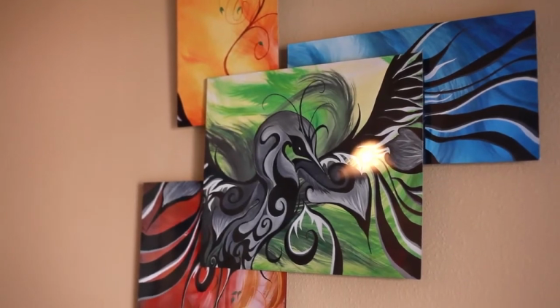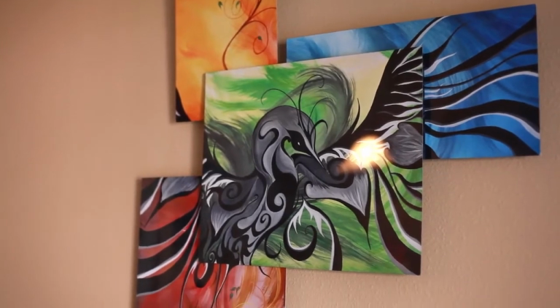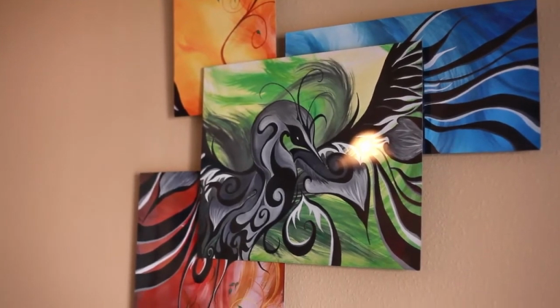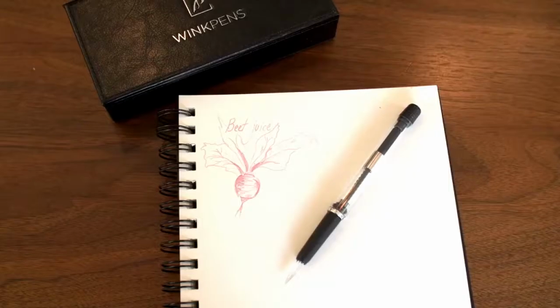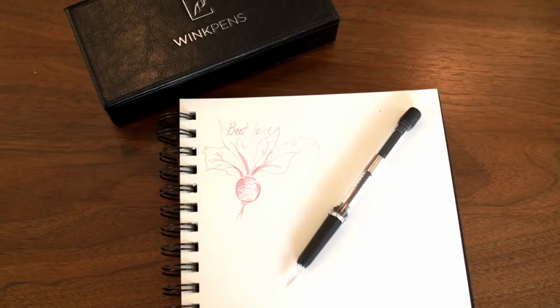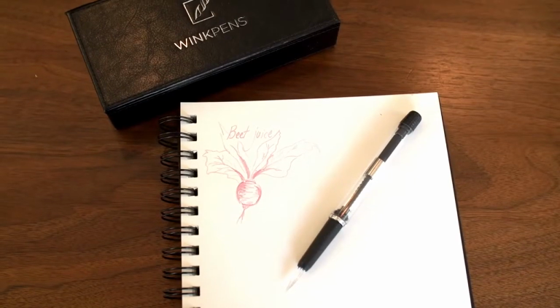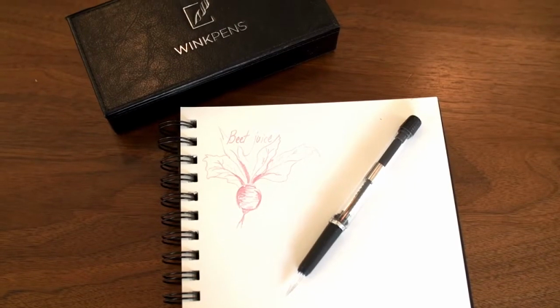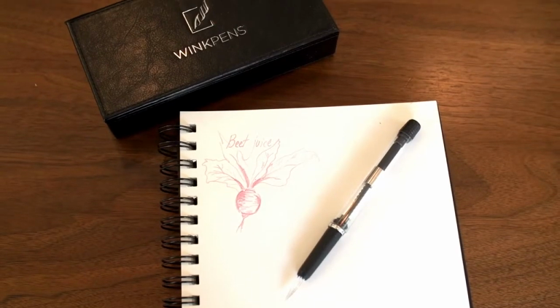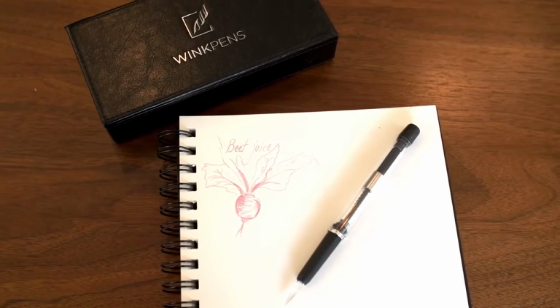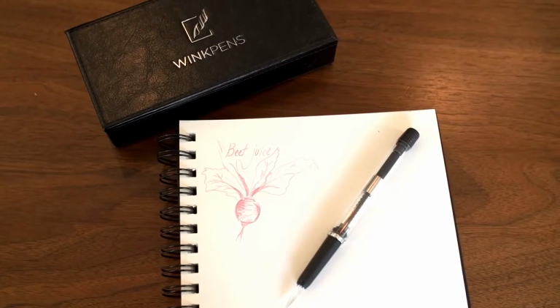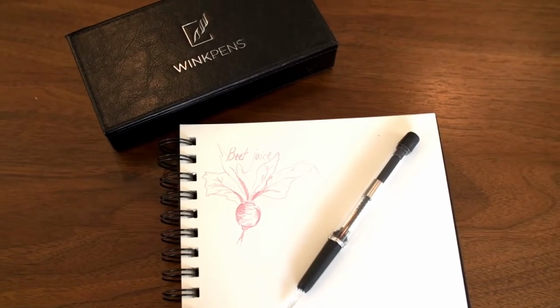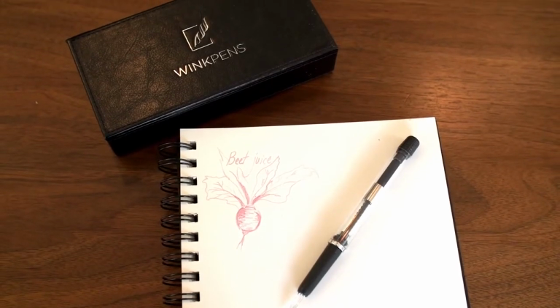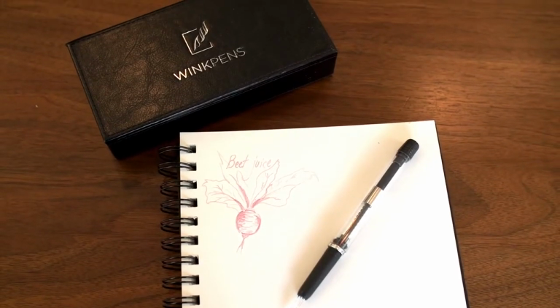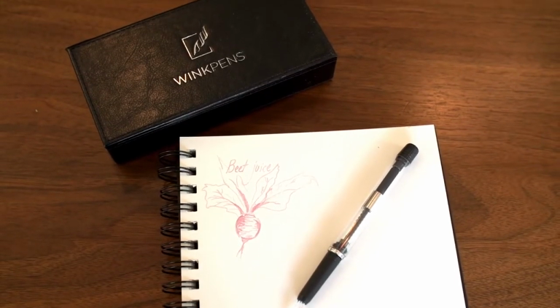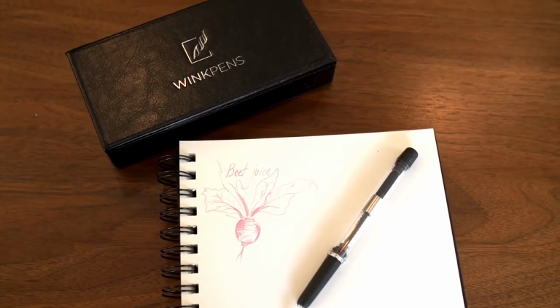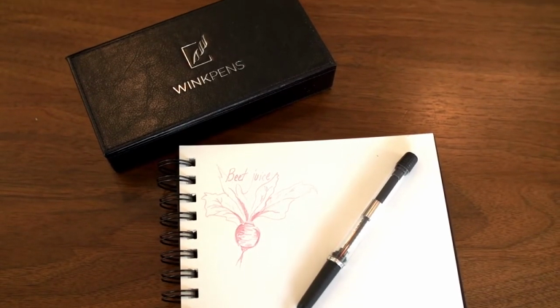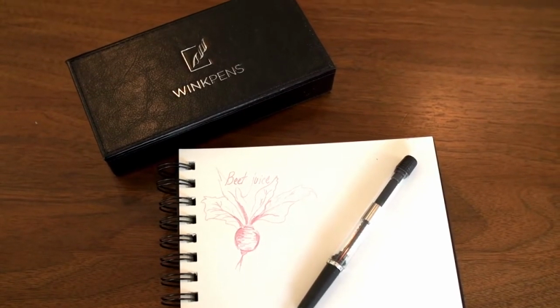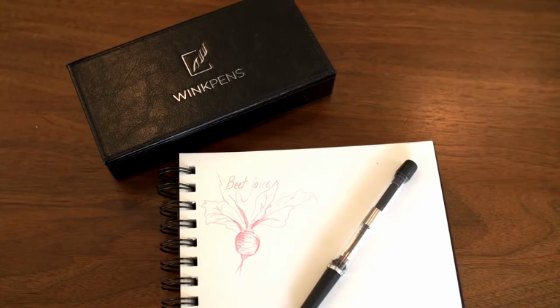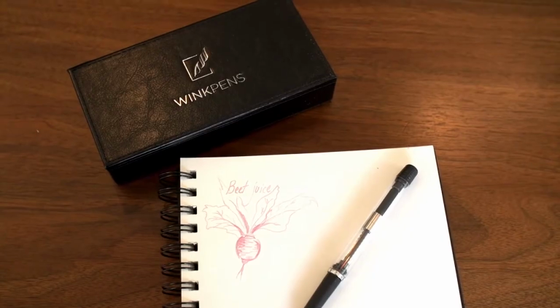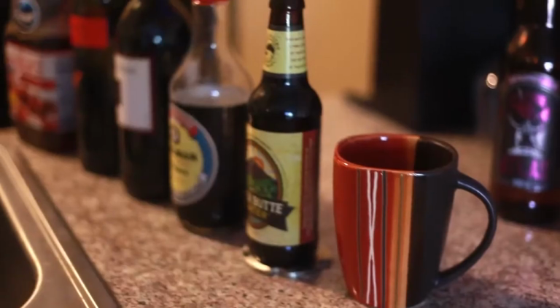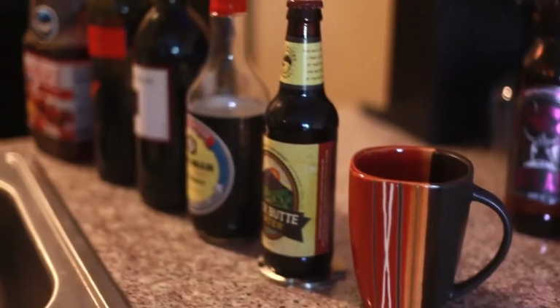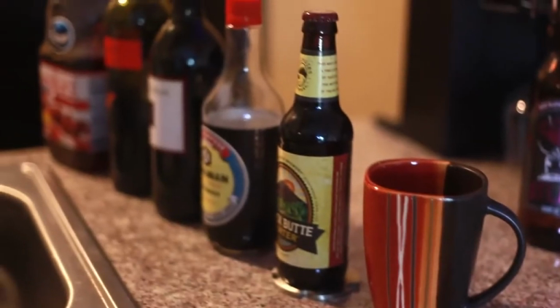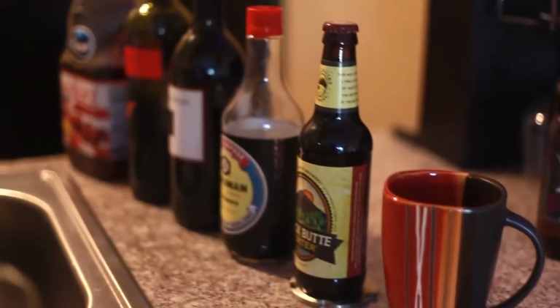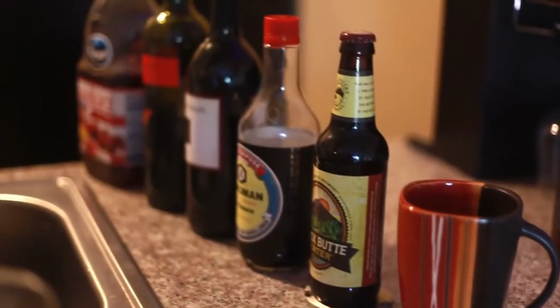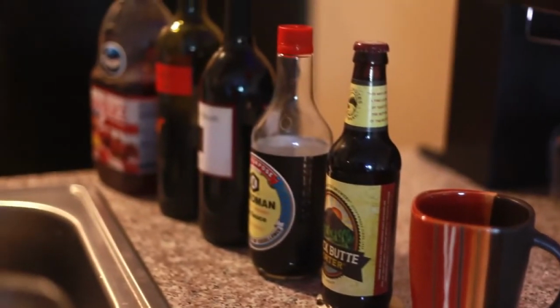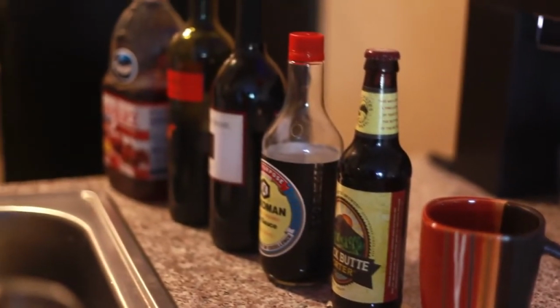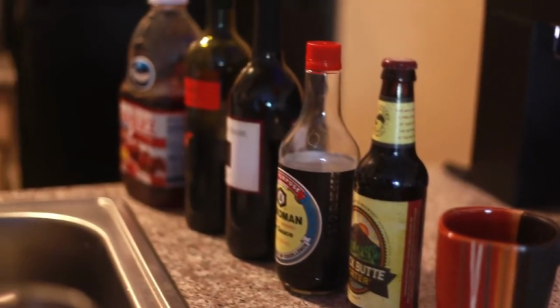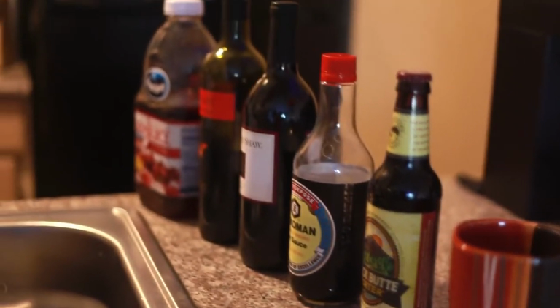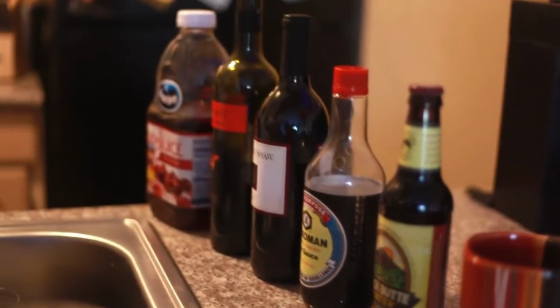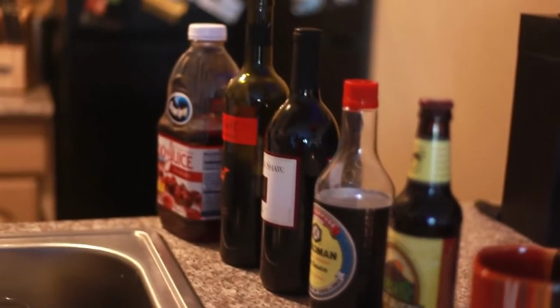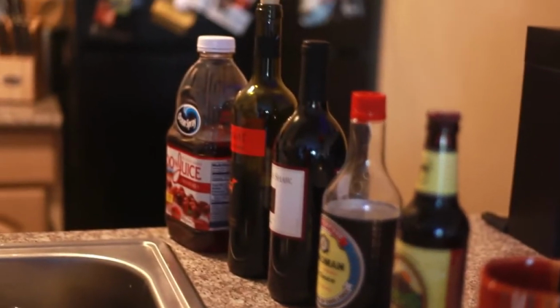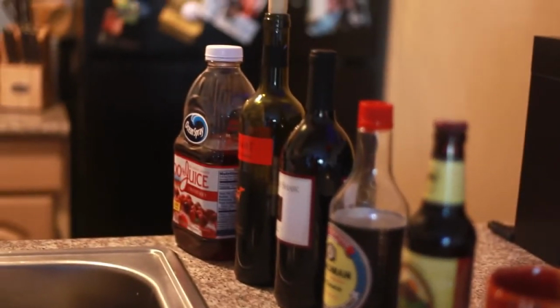The Wink Pen is a refillable glass fountain pen, built to write with raw inks such as wine, juice, or tea — virtually any fluid that contains the staining property.